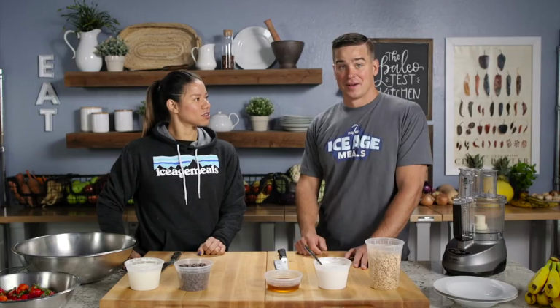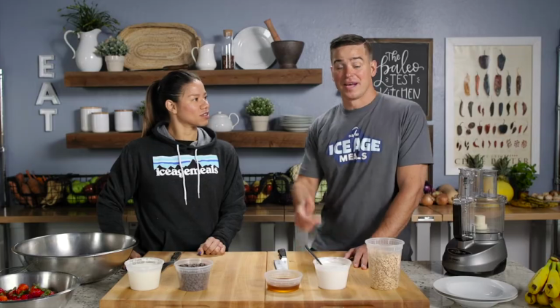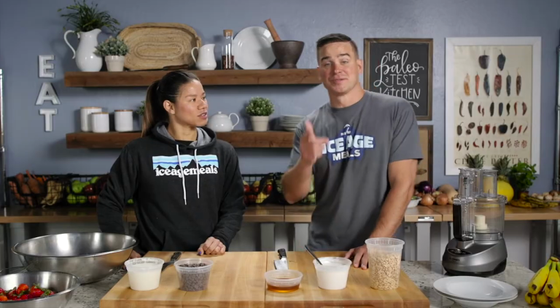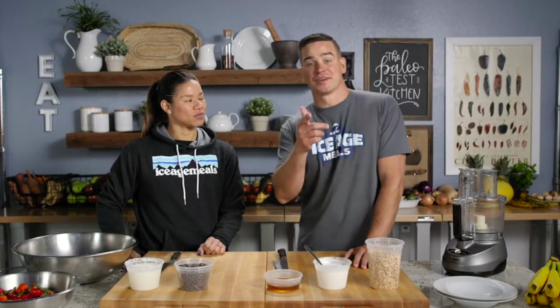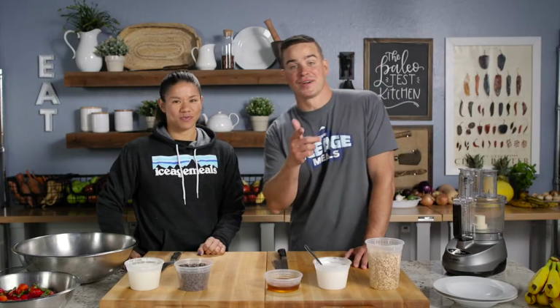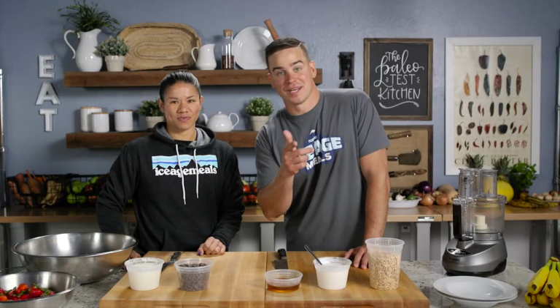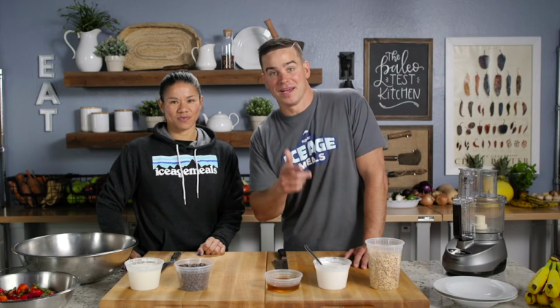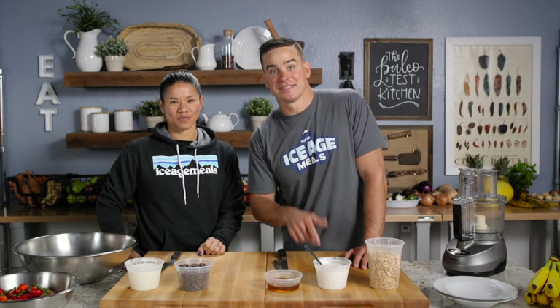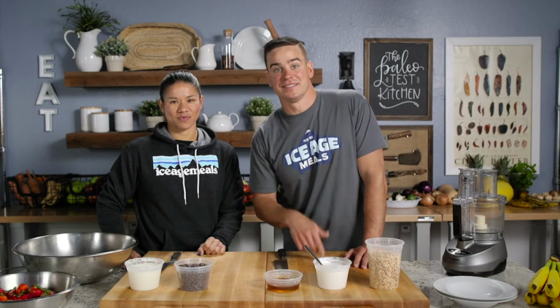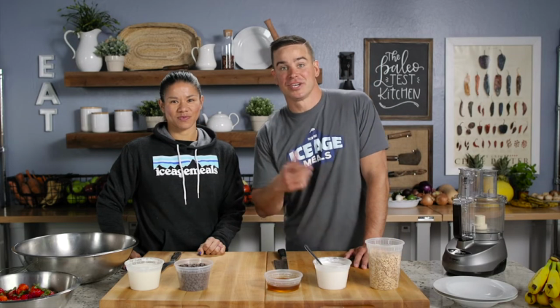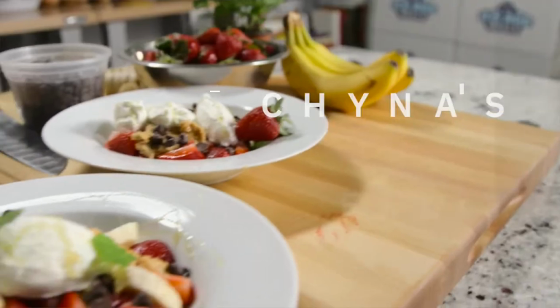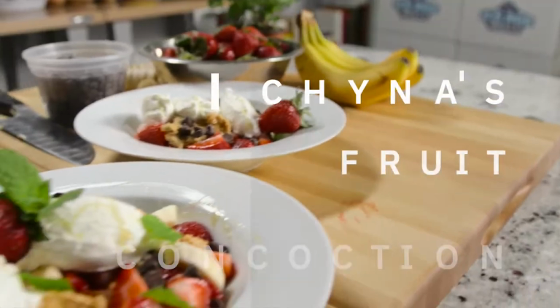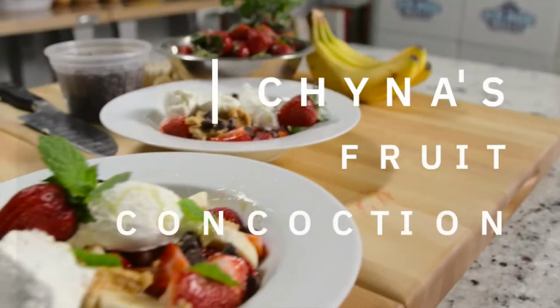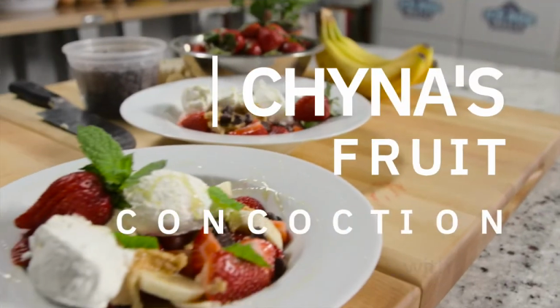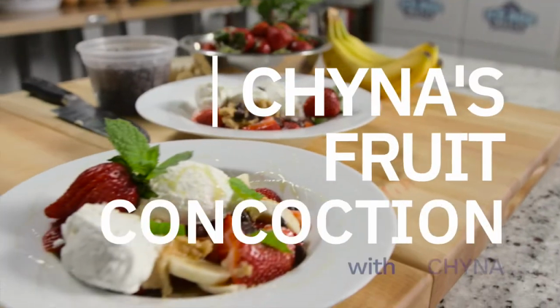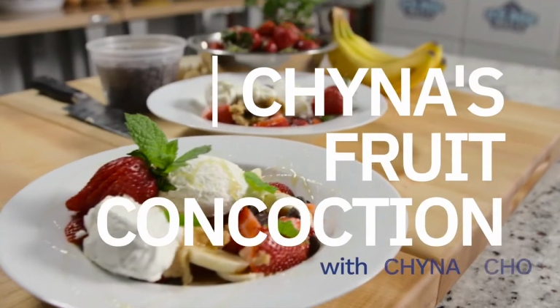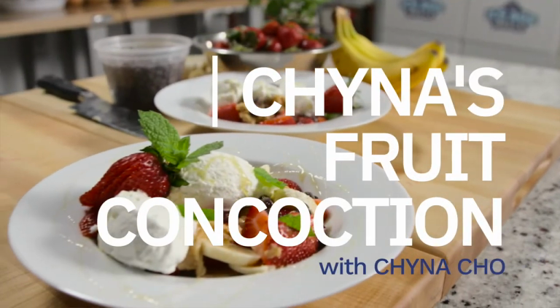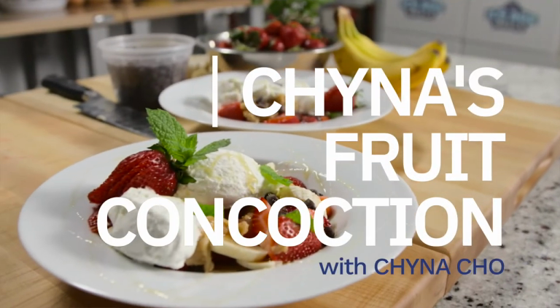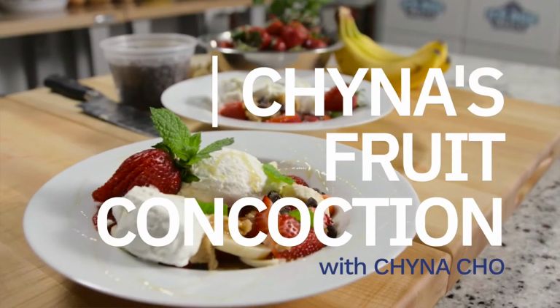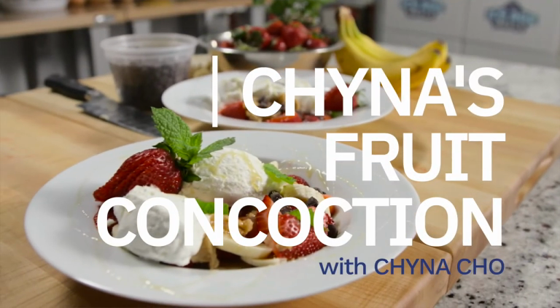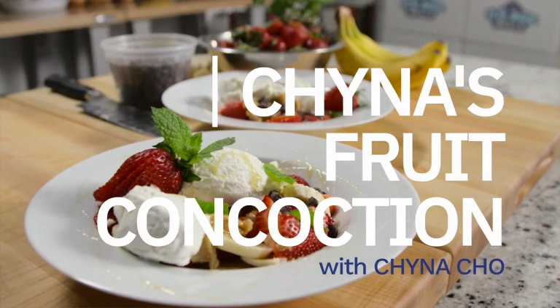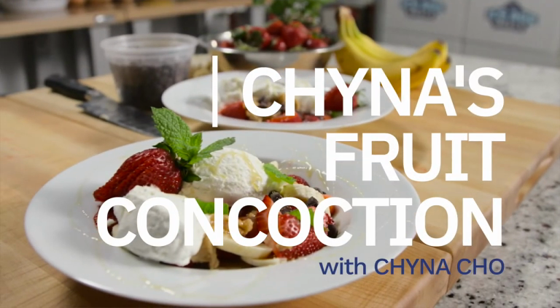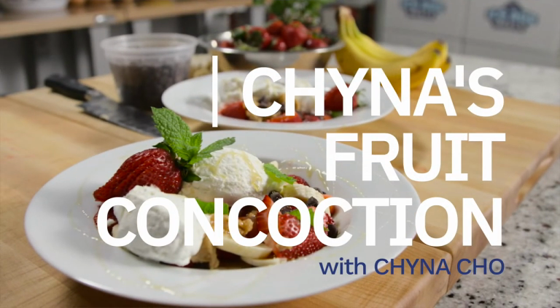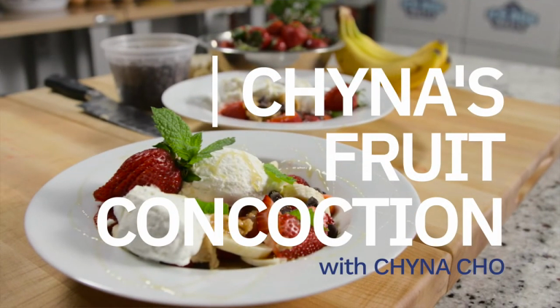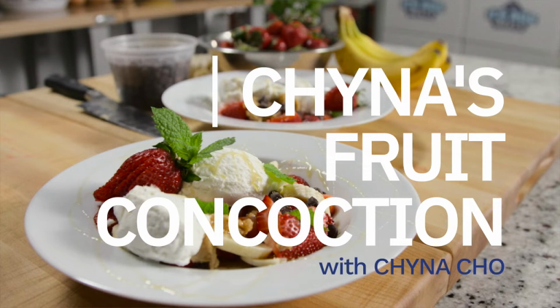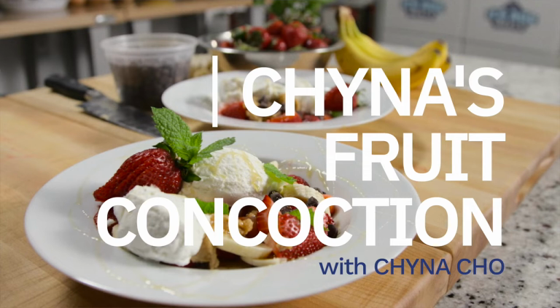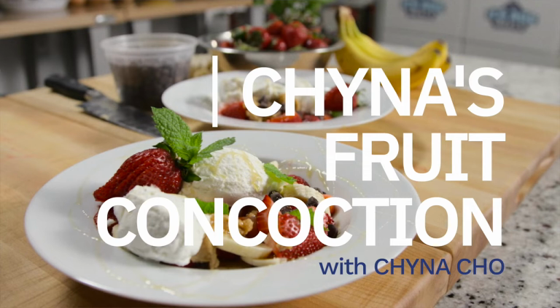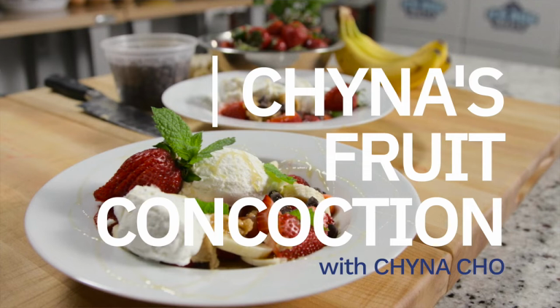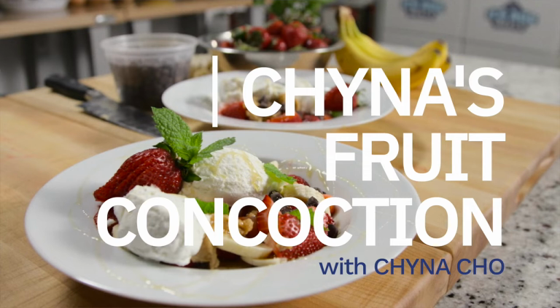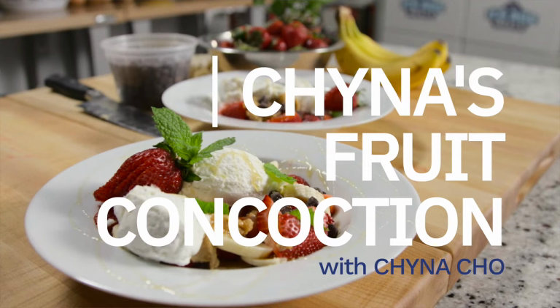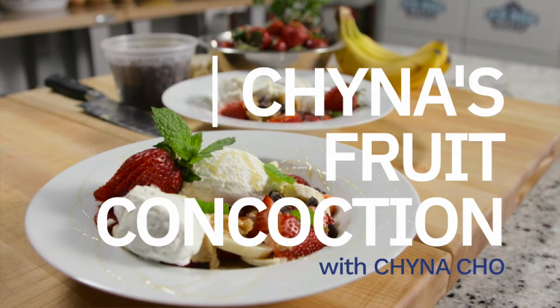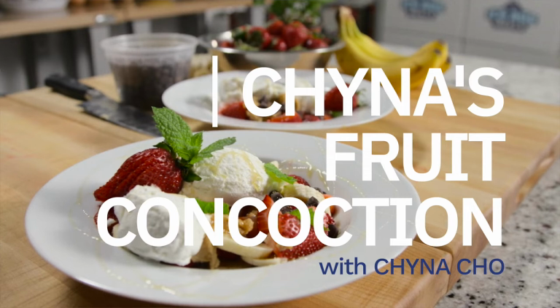Okay guys, stick around because up next is Chyna's healthier magical fruit concoction.